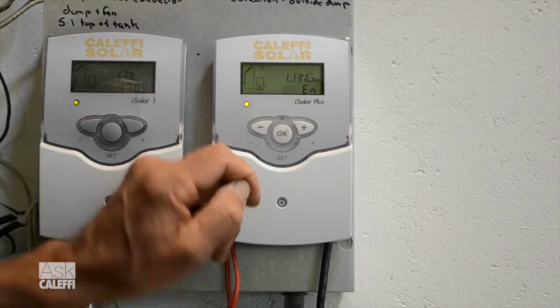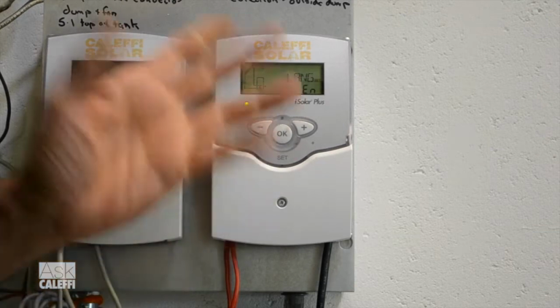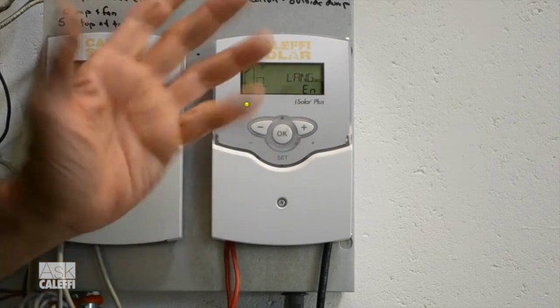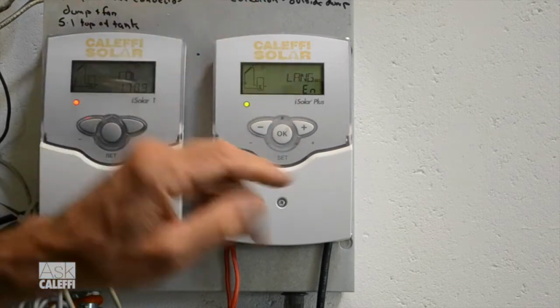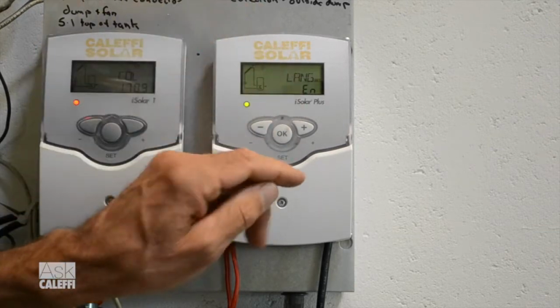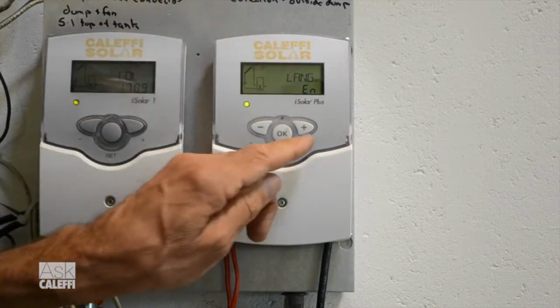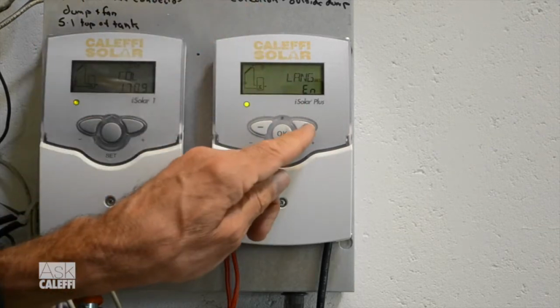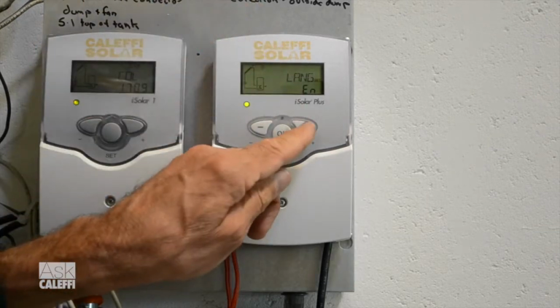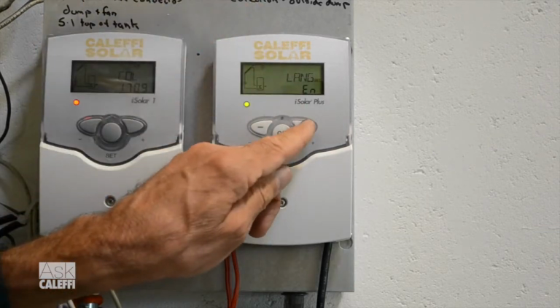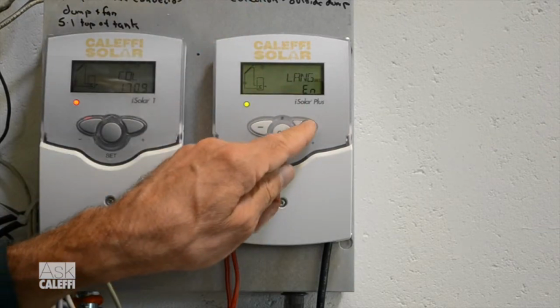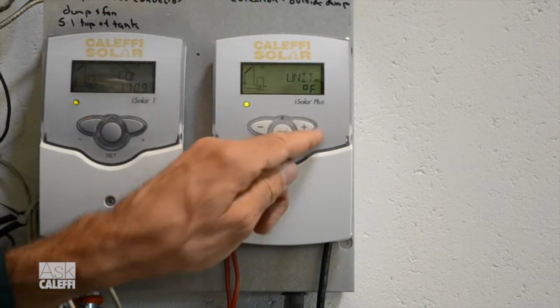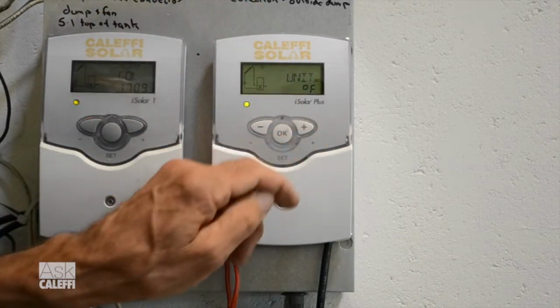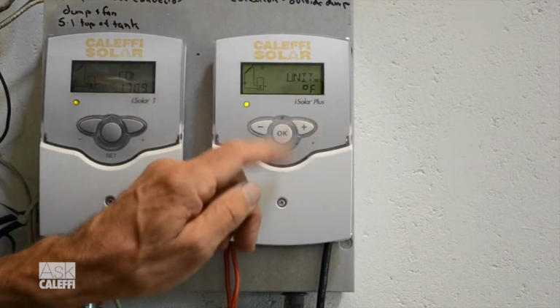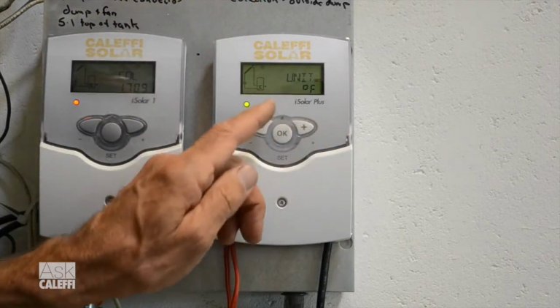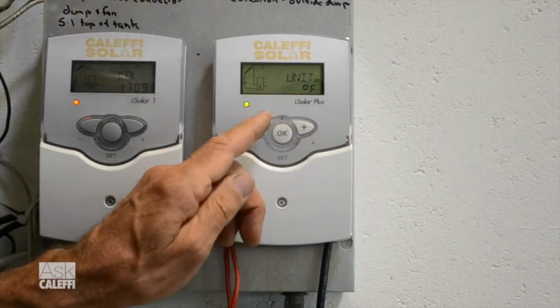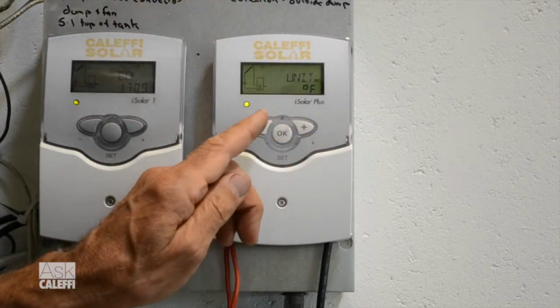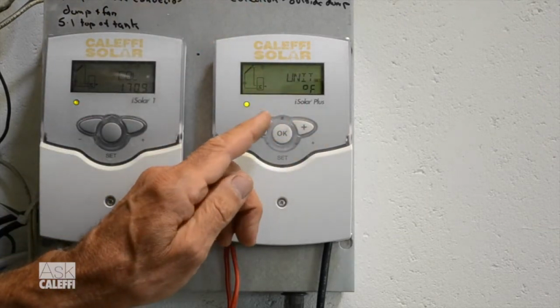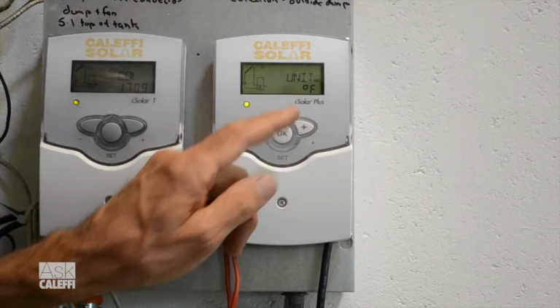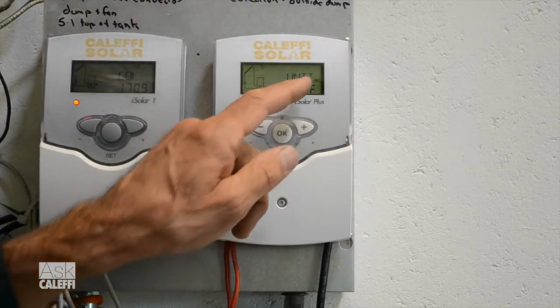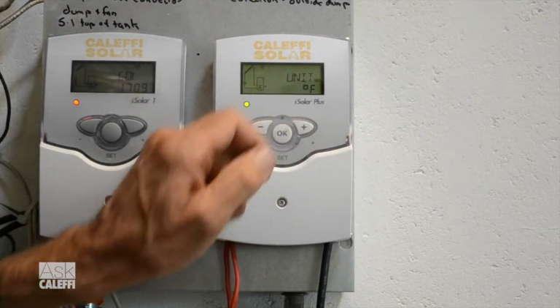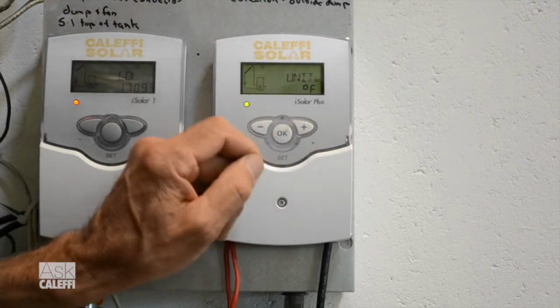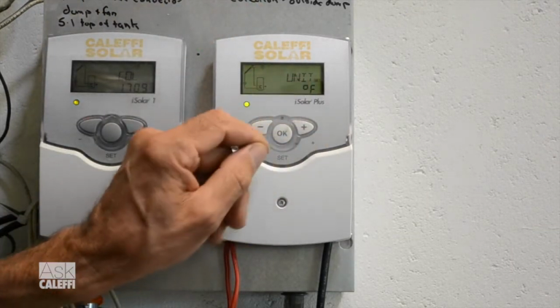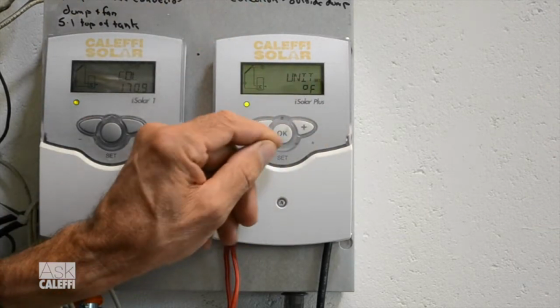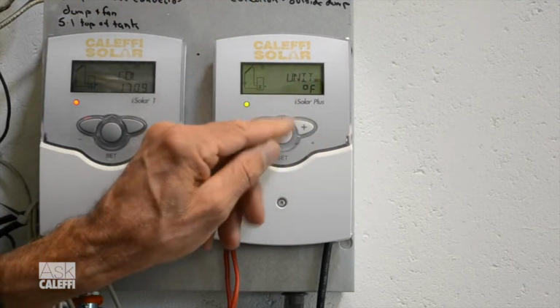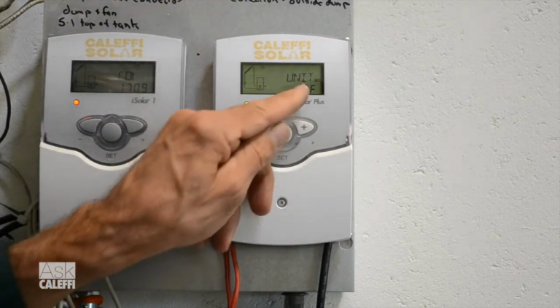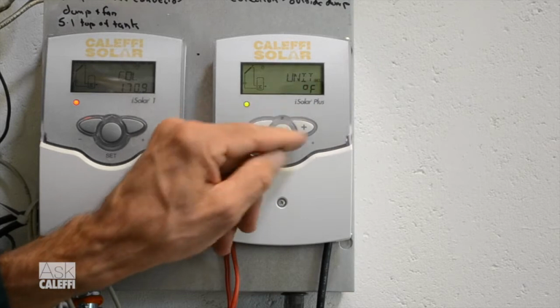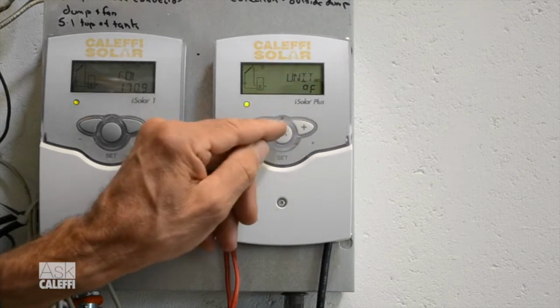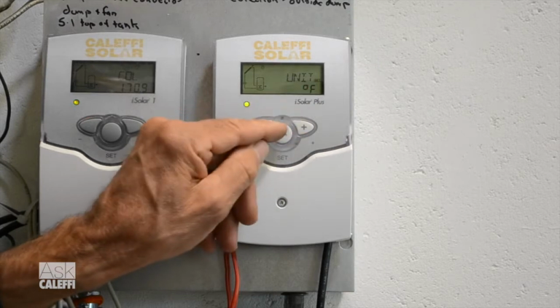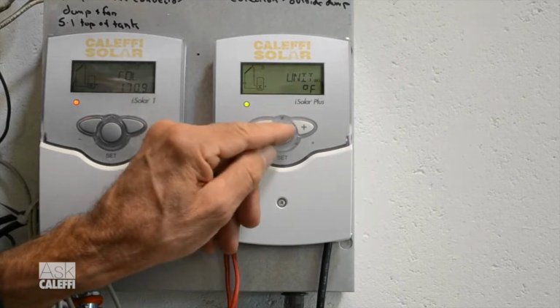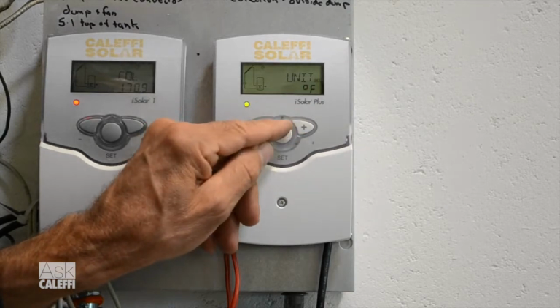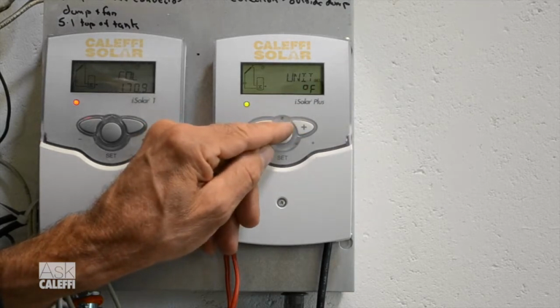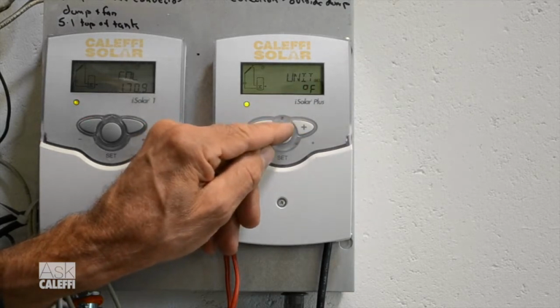Now it's going to ask for units. I want to be in Fahrenheit, so I scroll over to that and hit the set button to accept that.